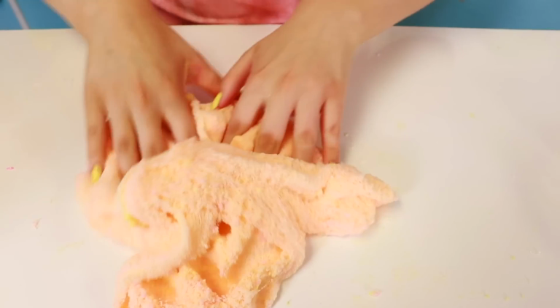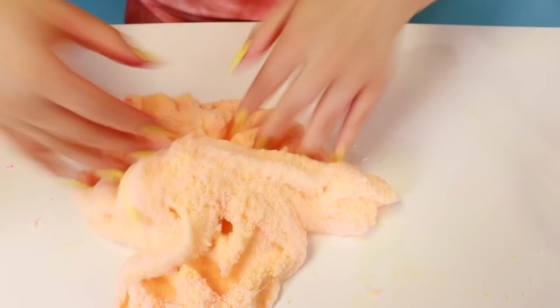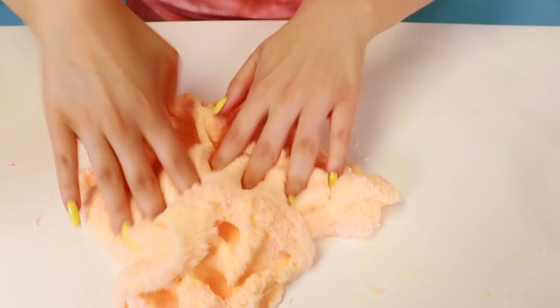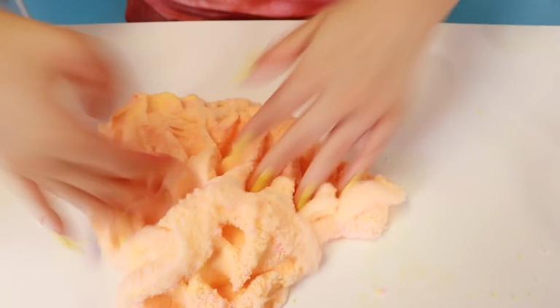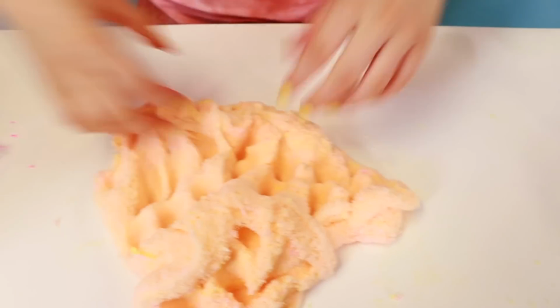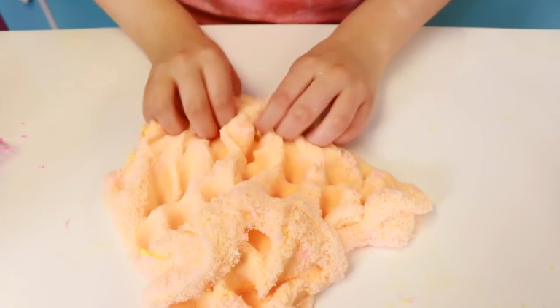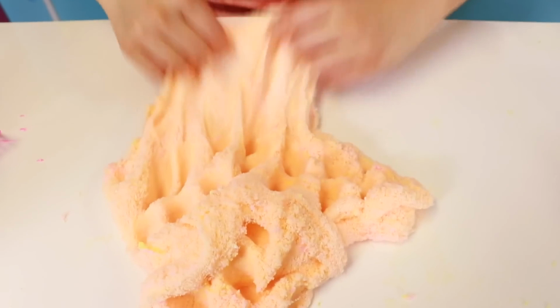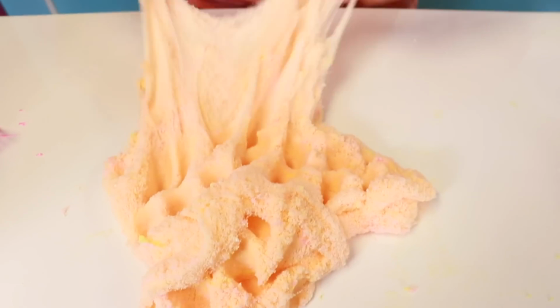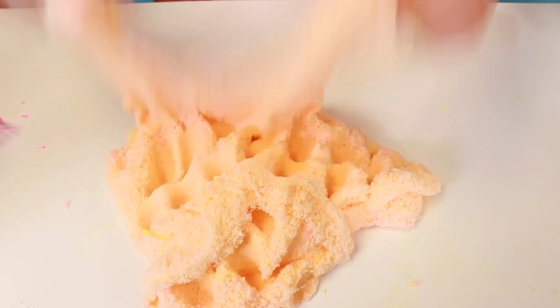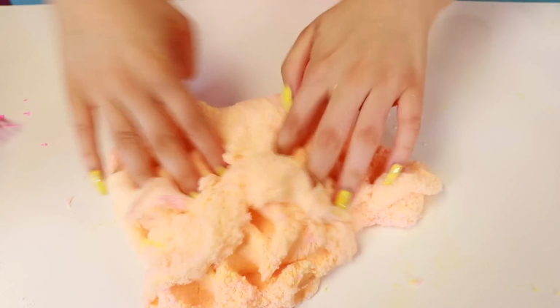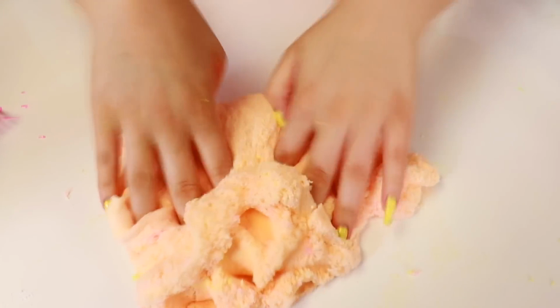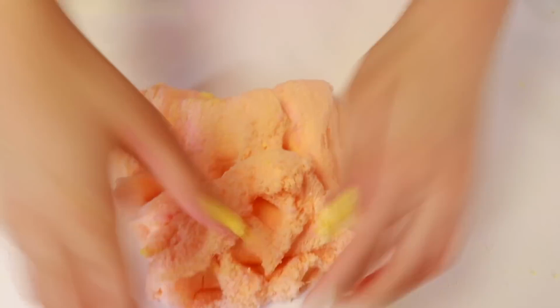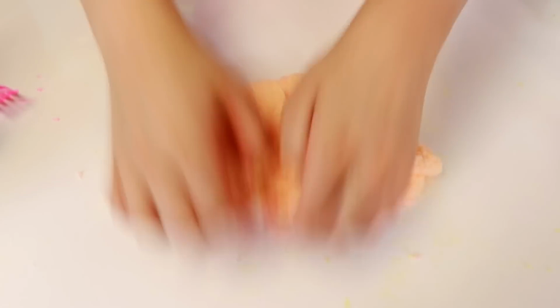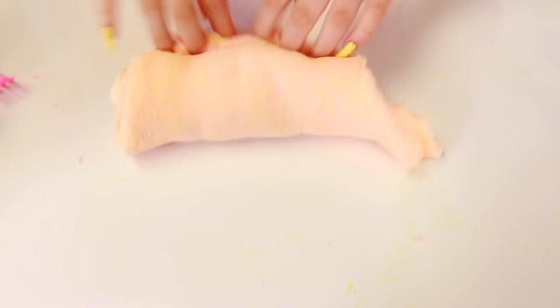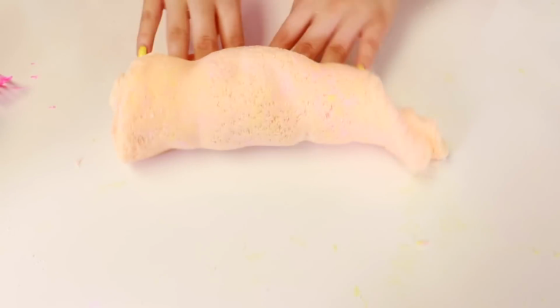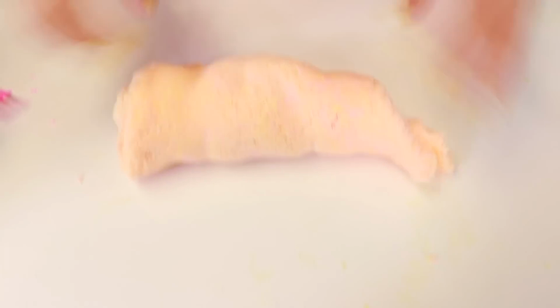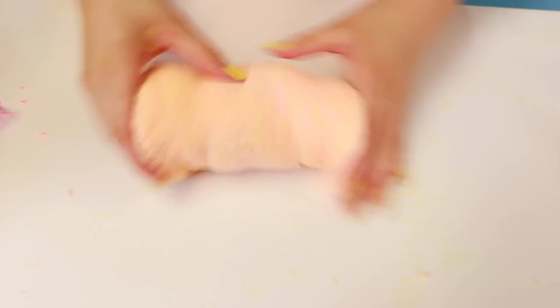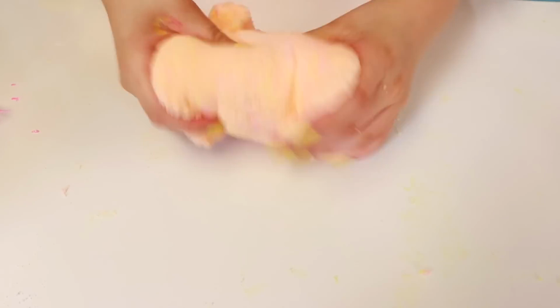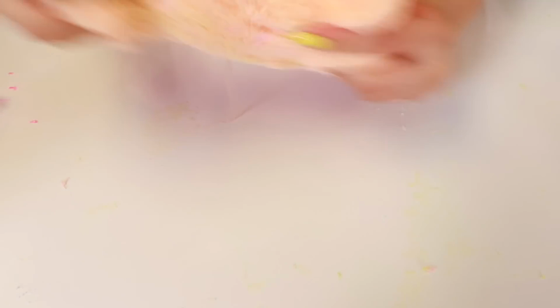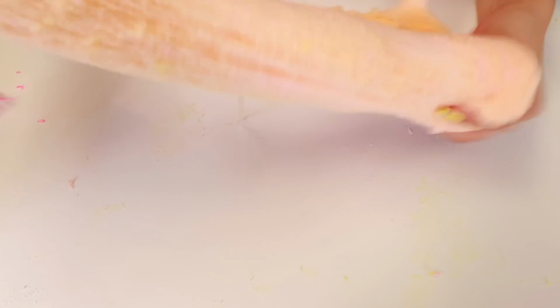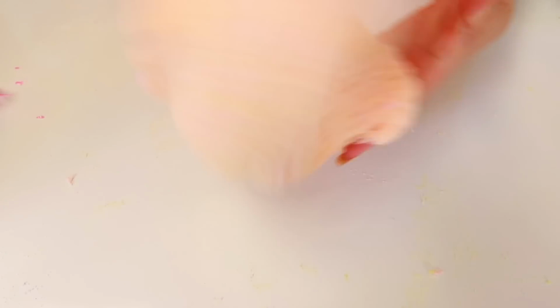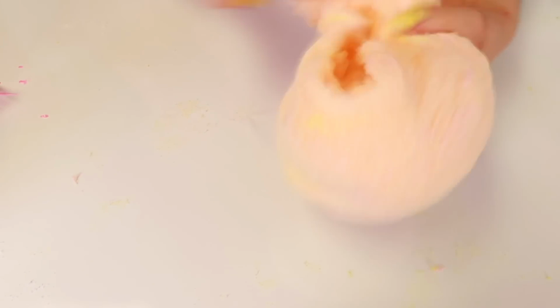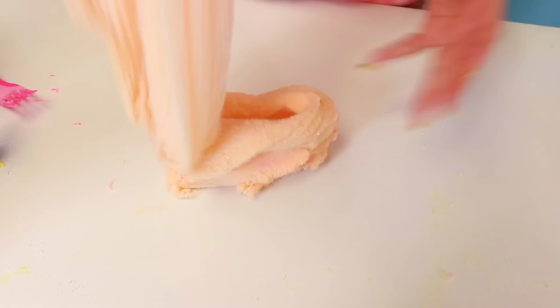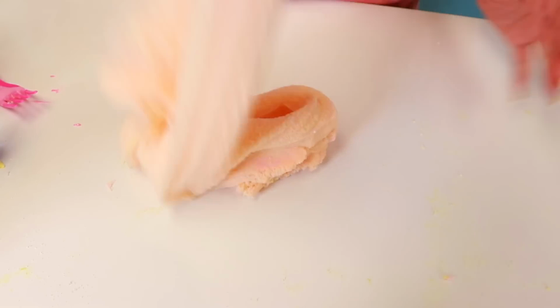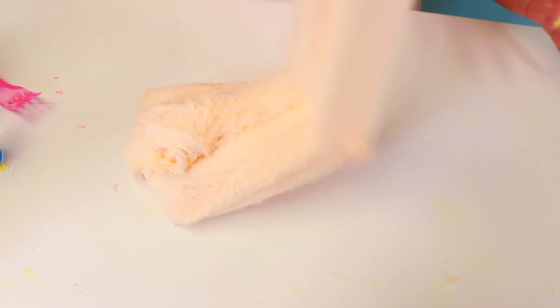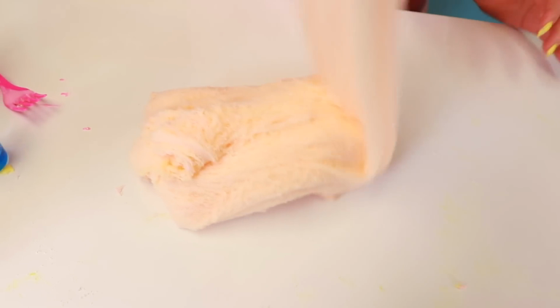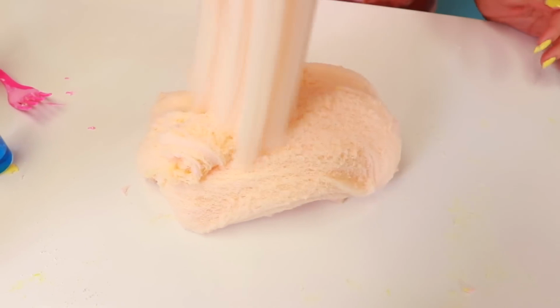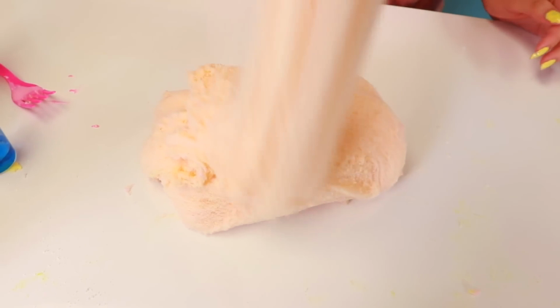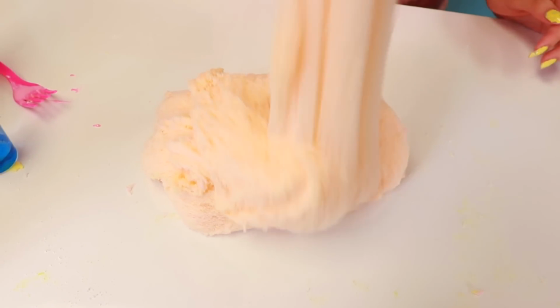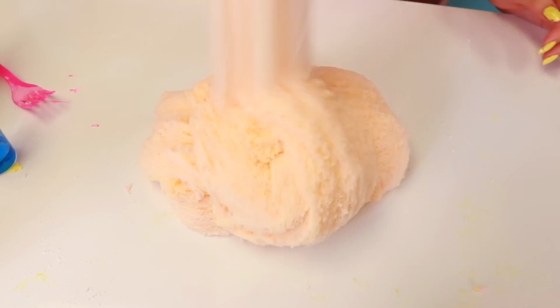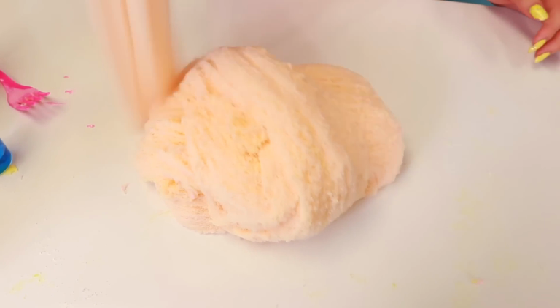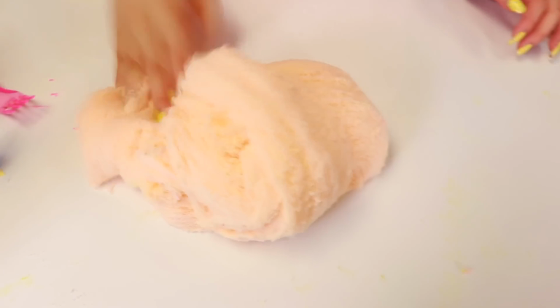Oh my god, it's so beautiful. Oh my god, it turned into a peach color. It is so freaking pretty.